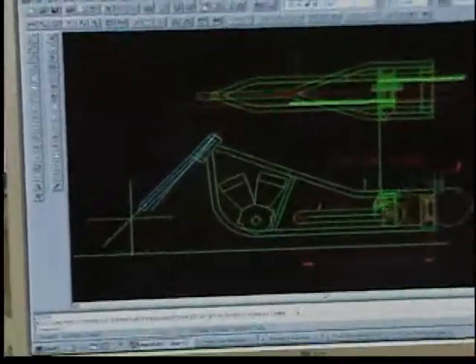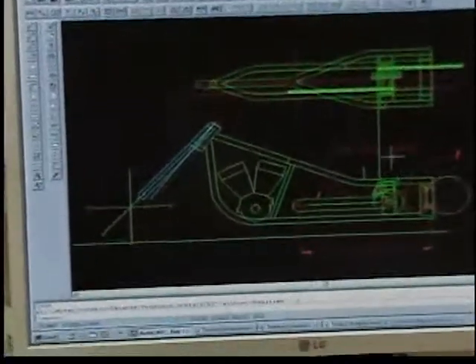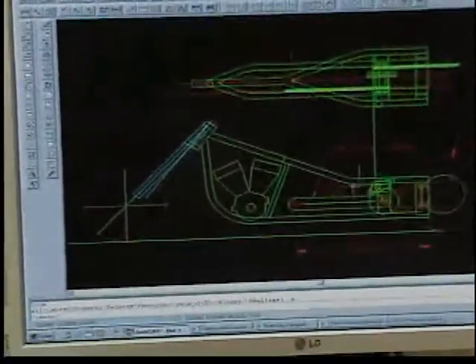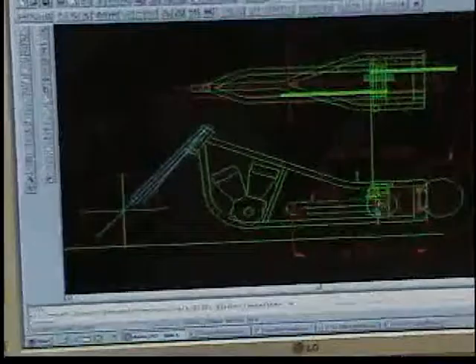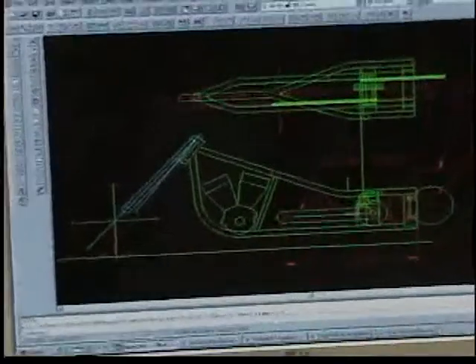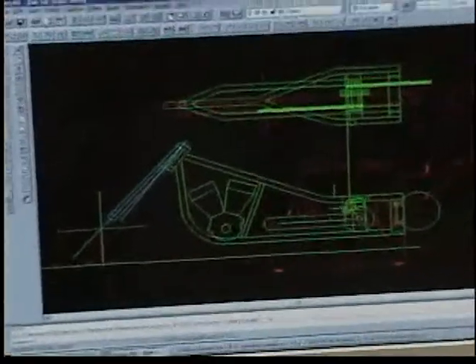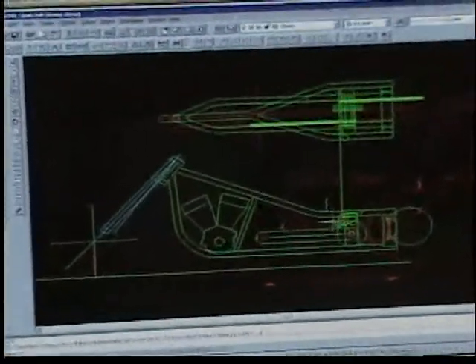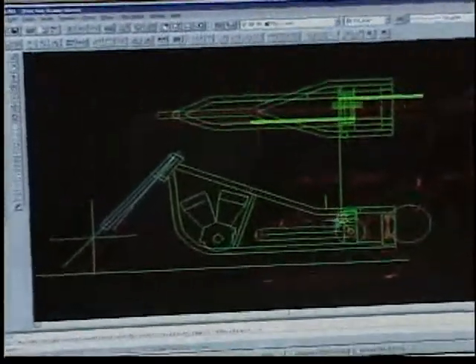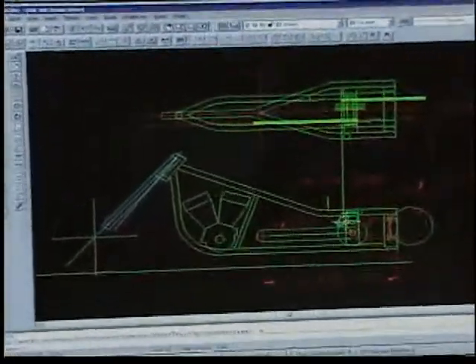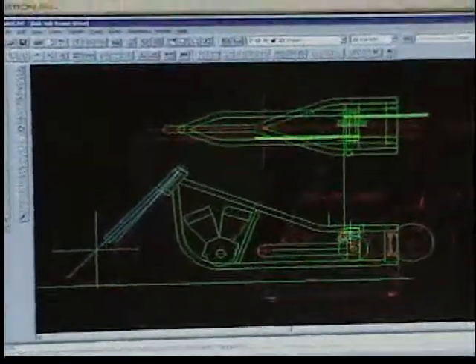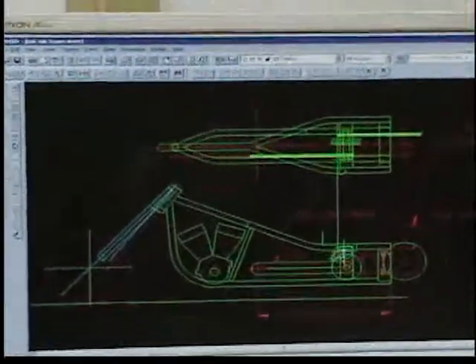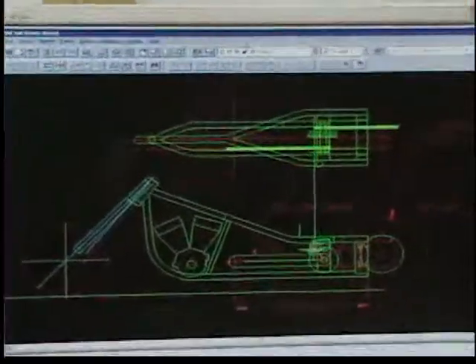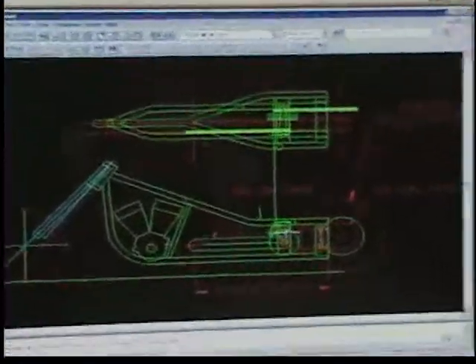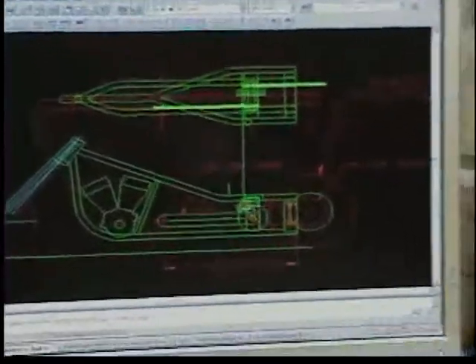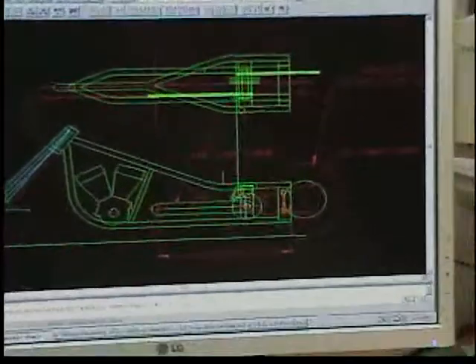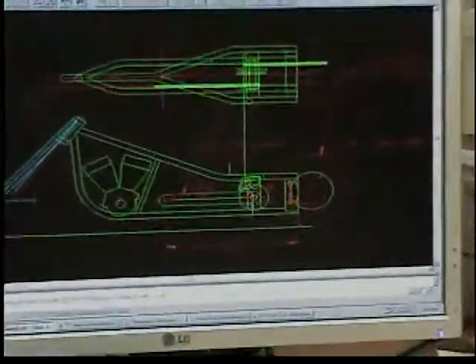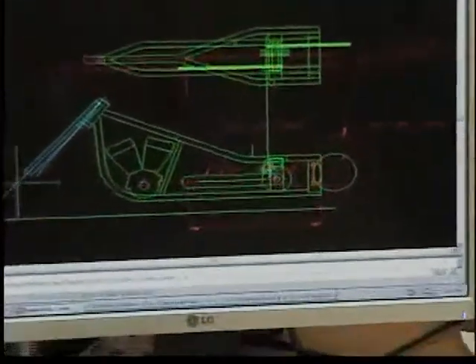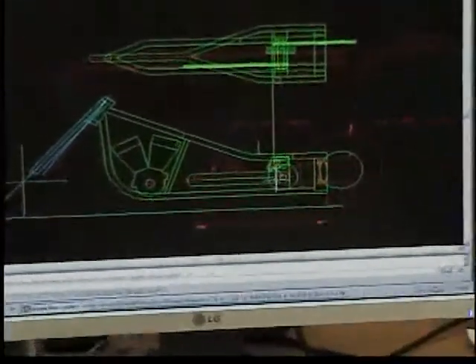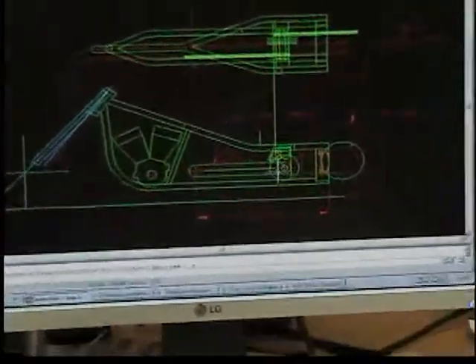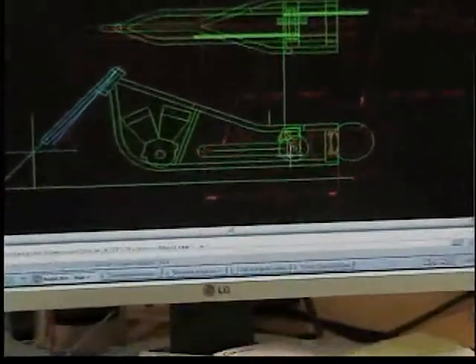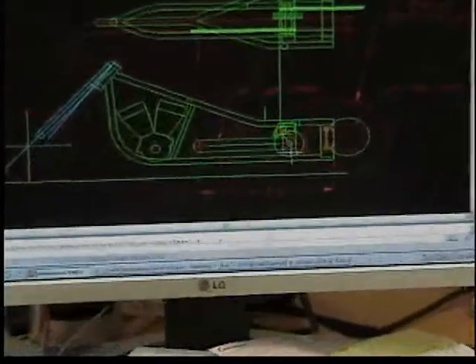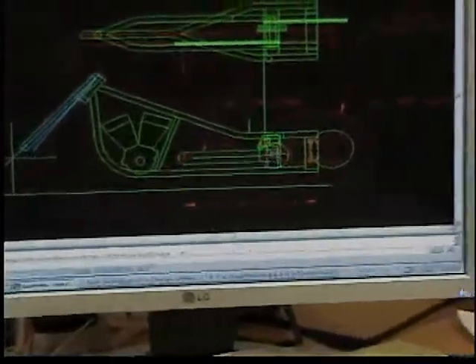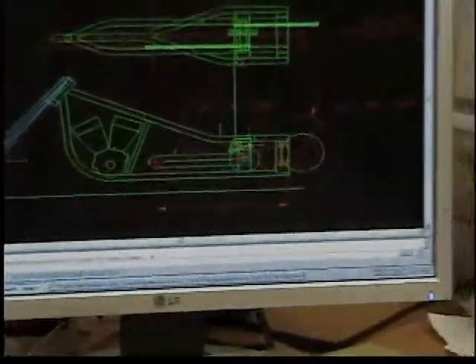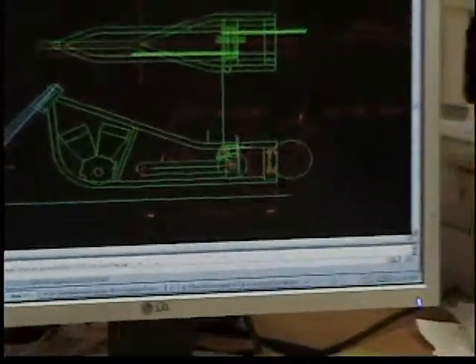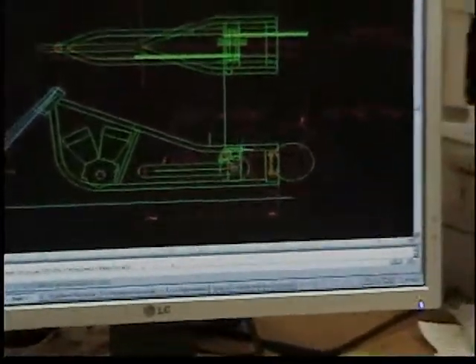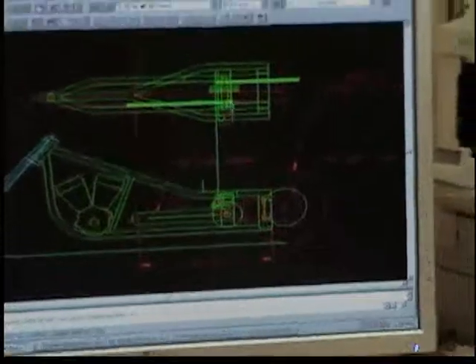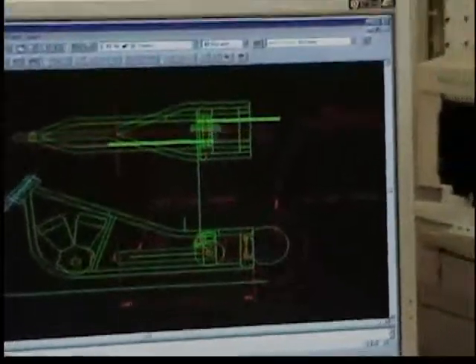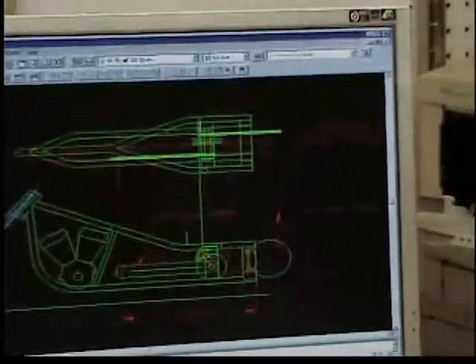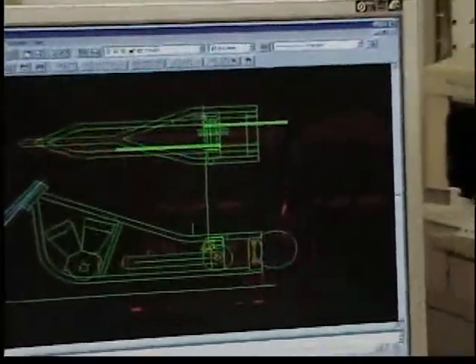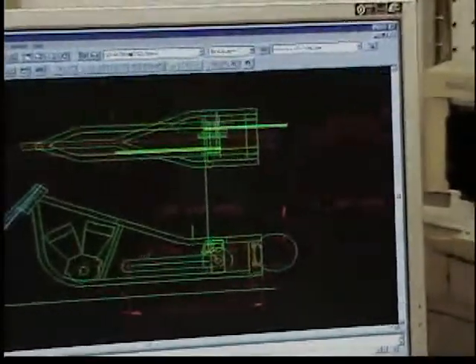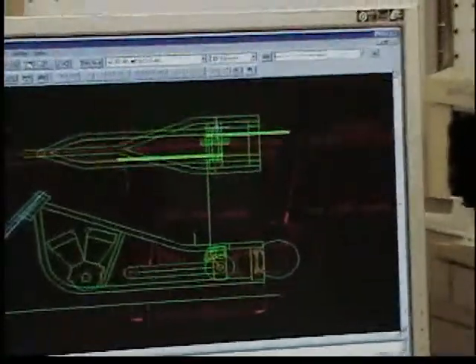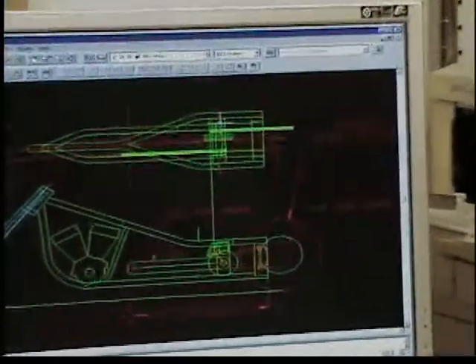So currently, I've drawn up the plate for the starter. I'm in the process of drawing up all the bearing plates and all that for mounting it.